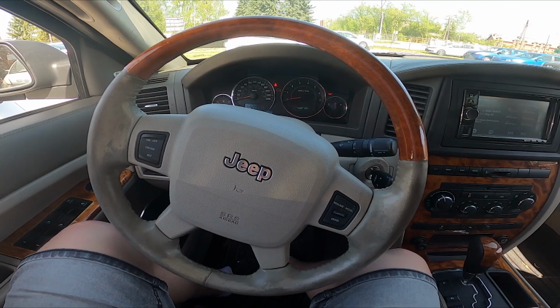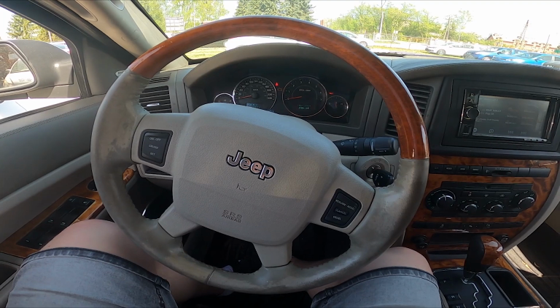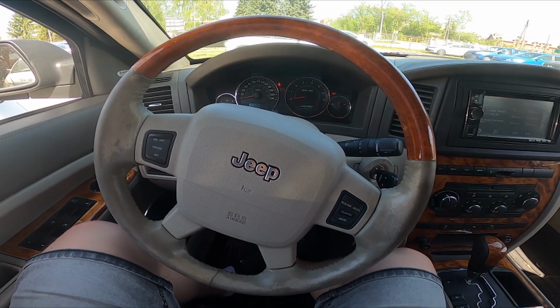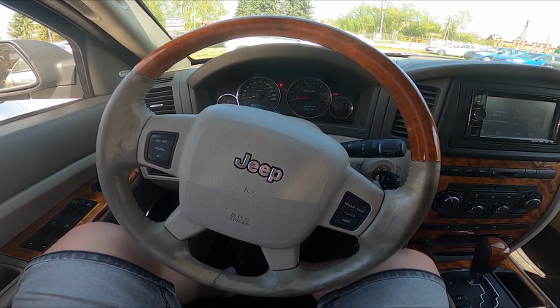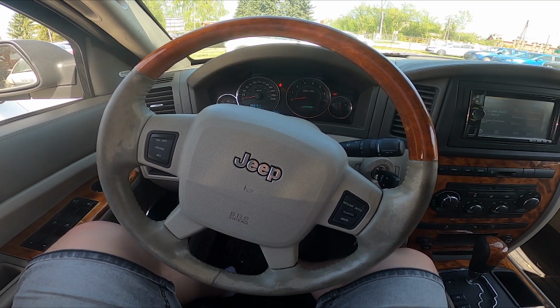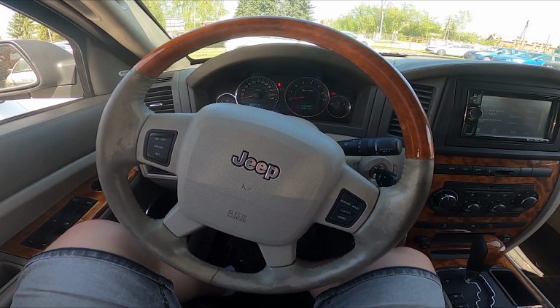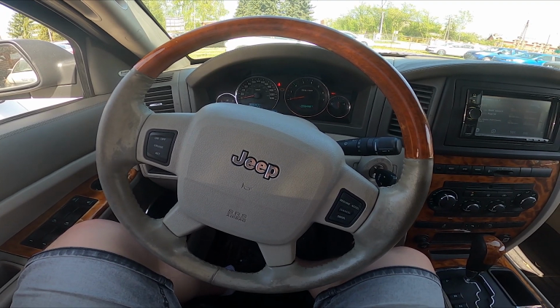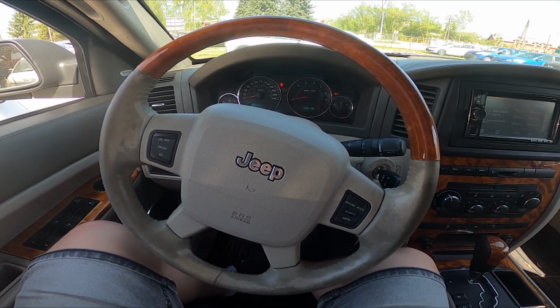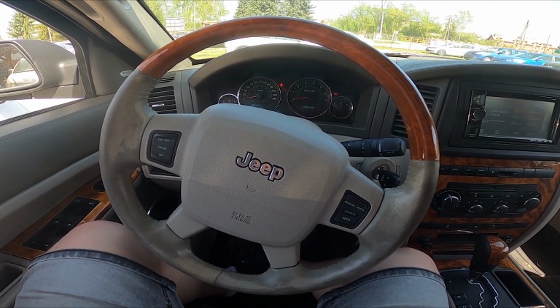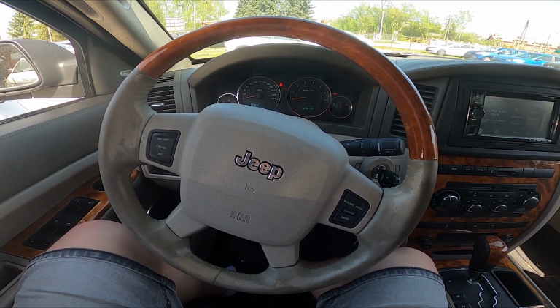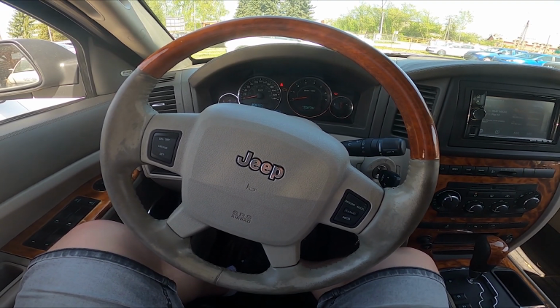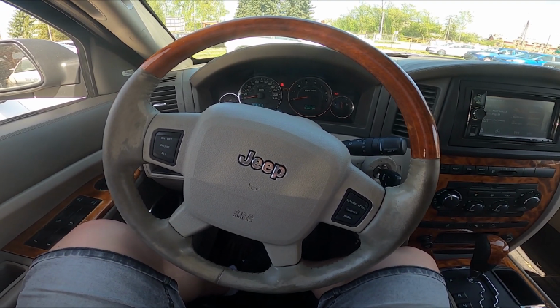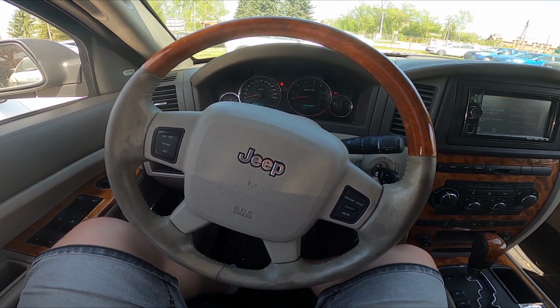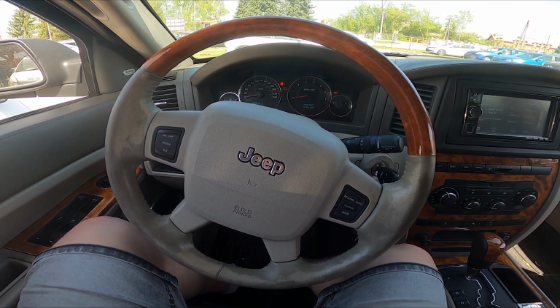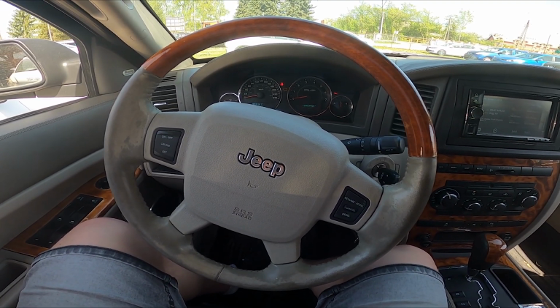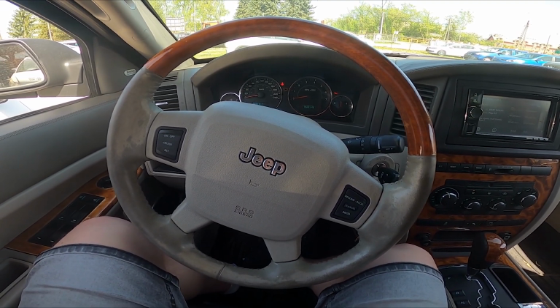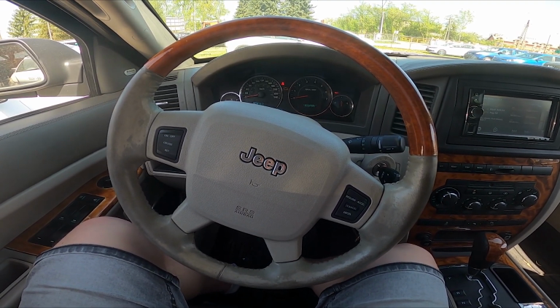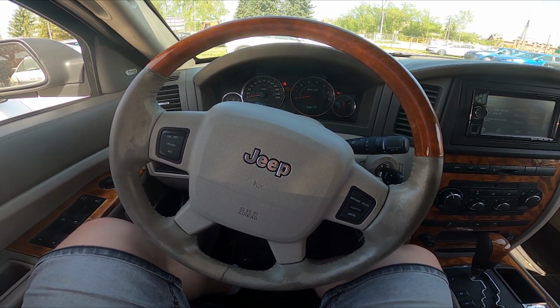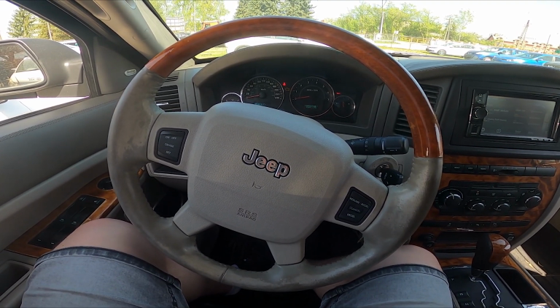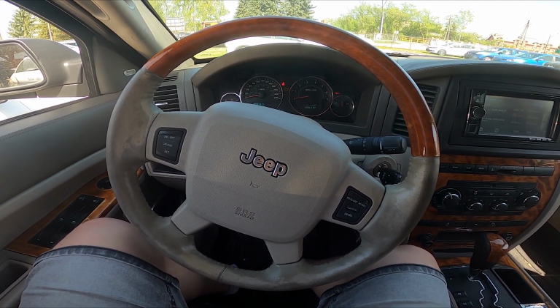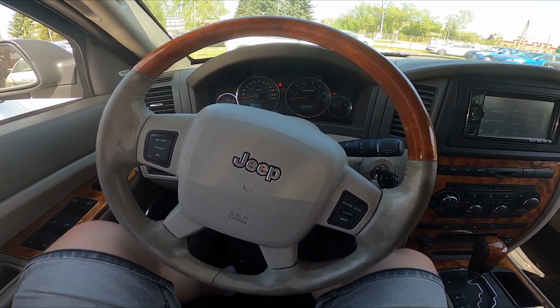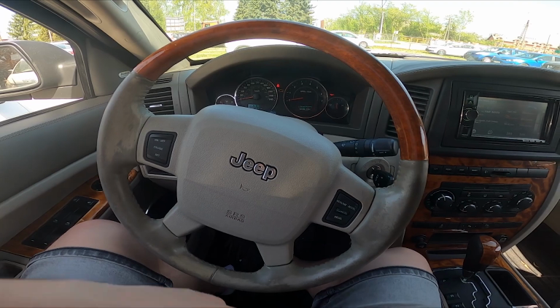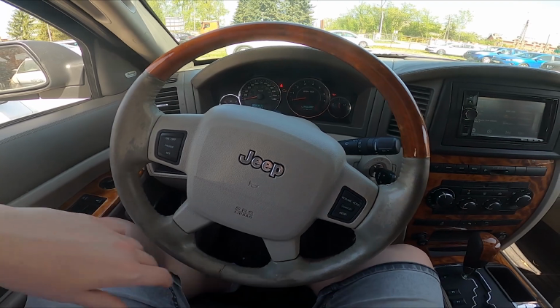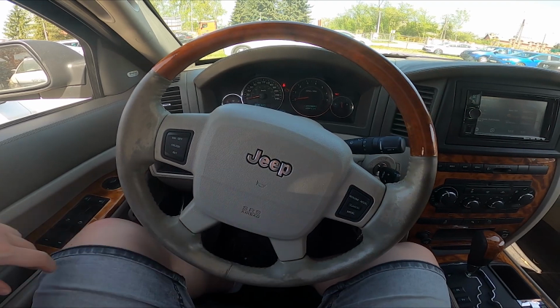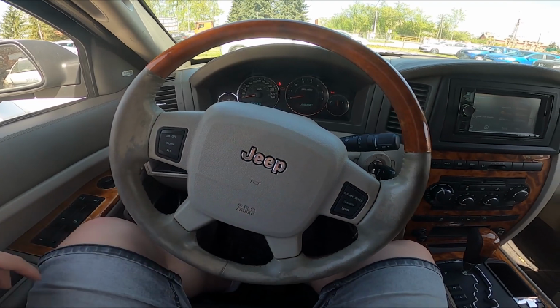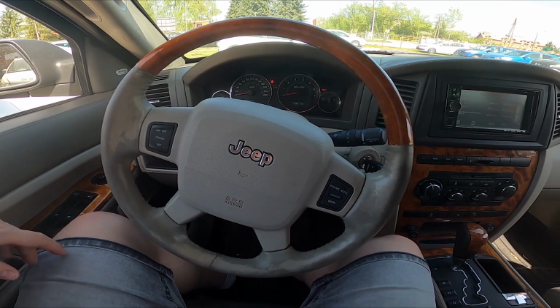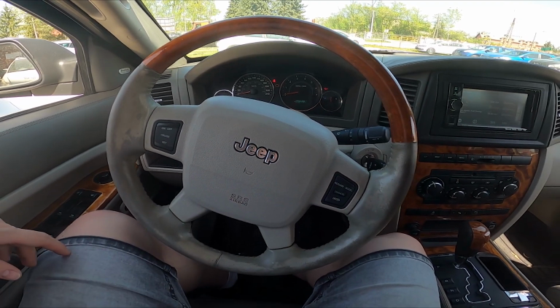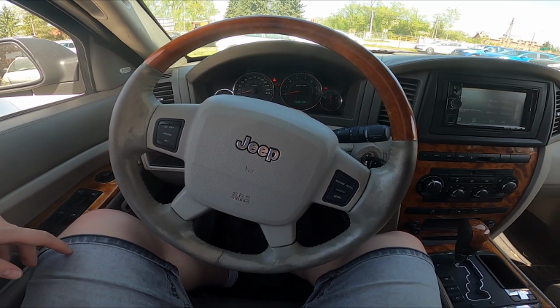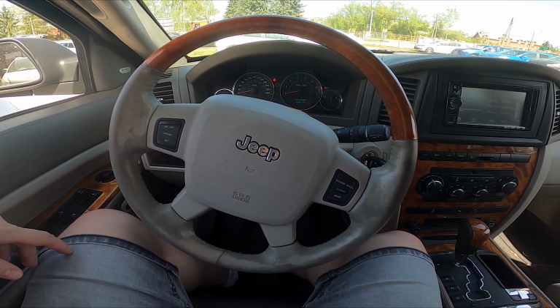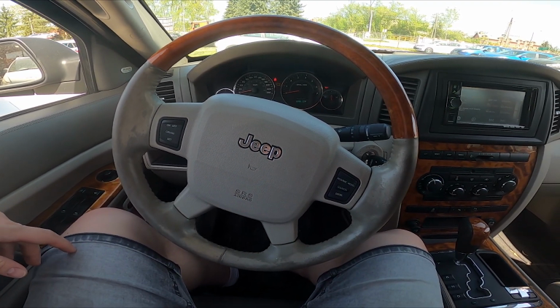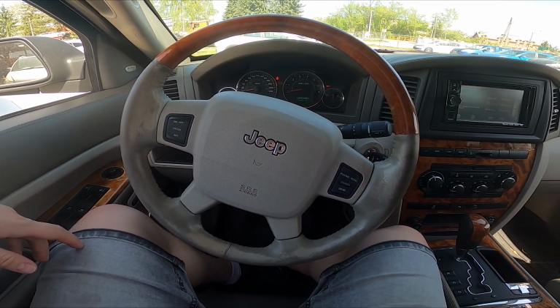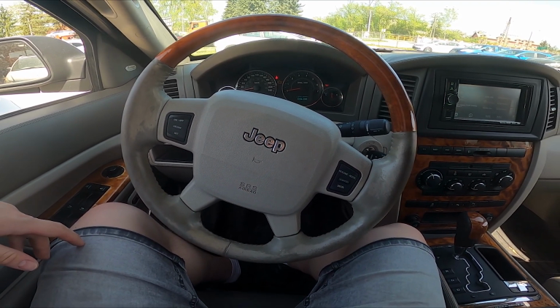Hello. Today I'm in a Jeep Grand Cherokee. In this video I'll show you how to scan for radio stations.